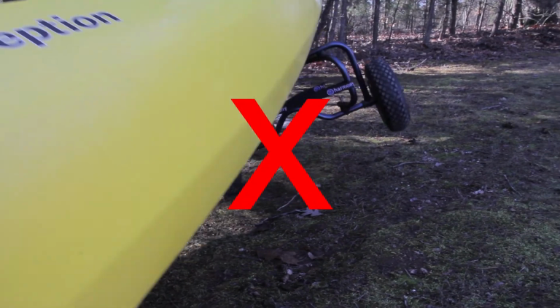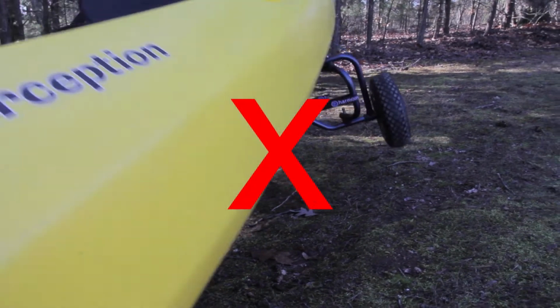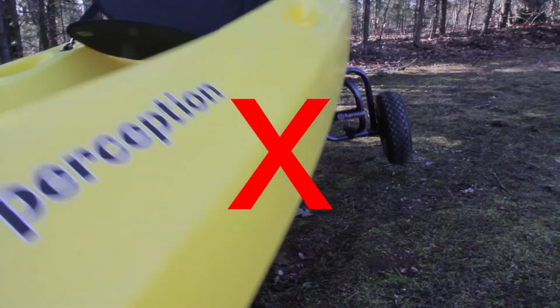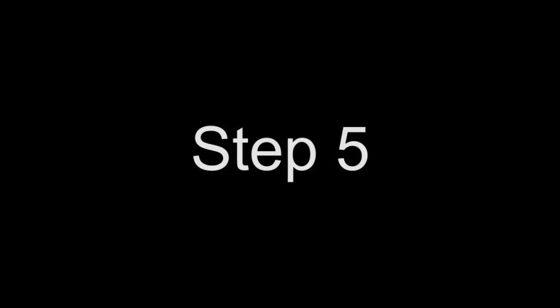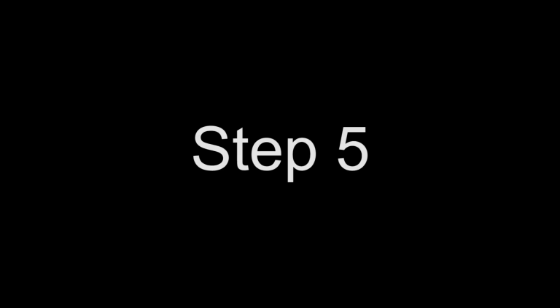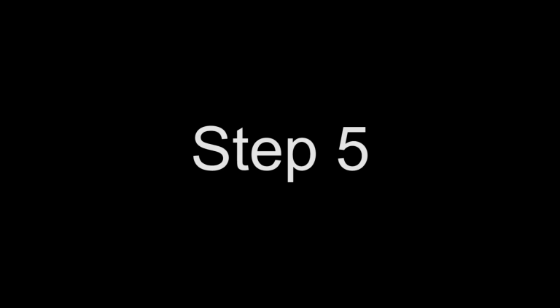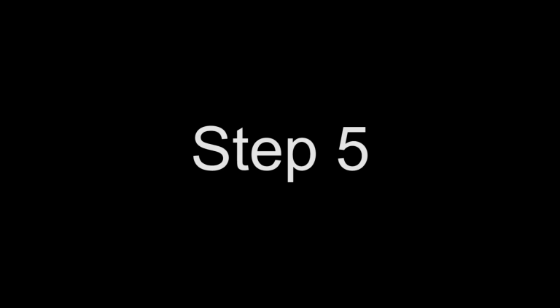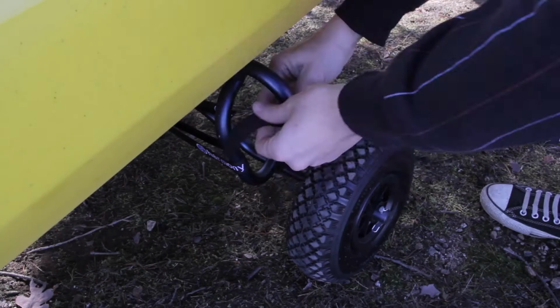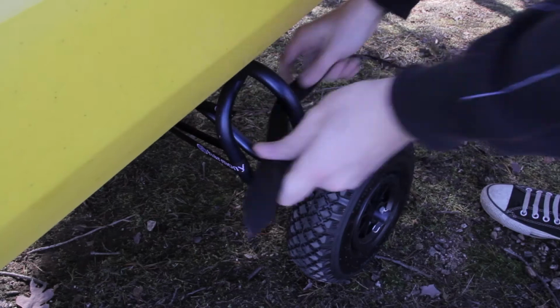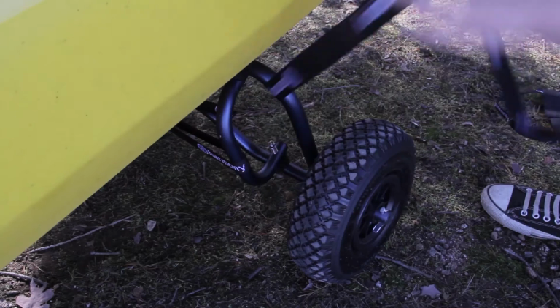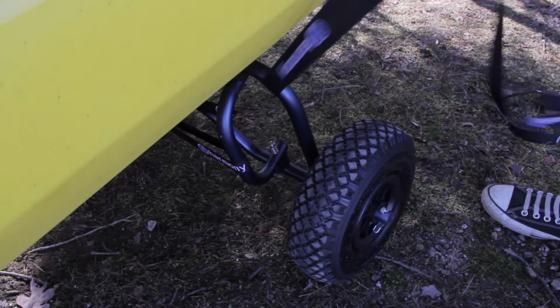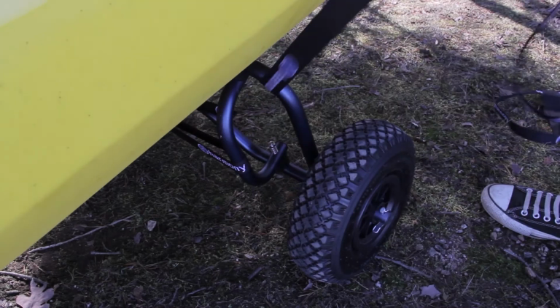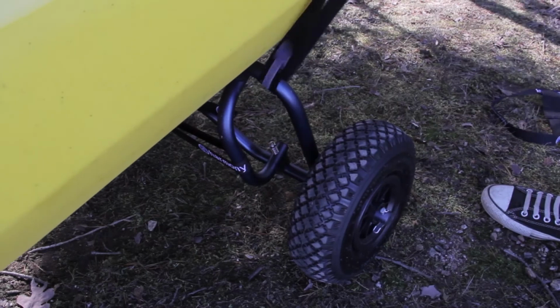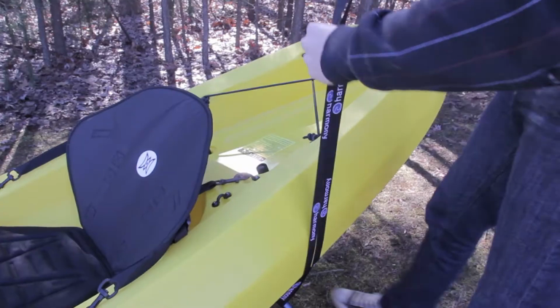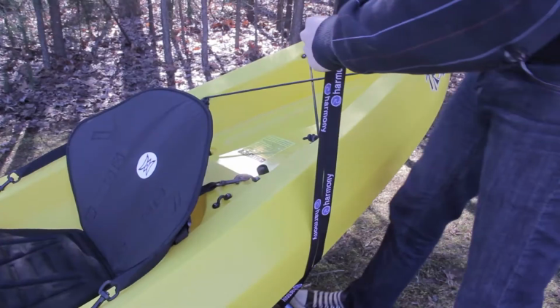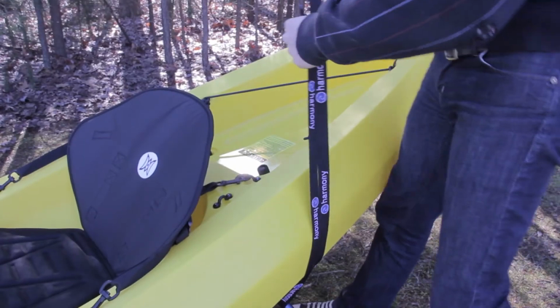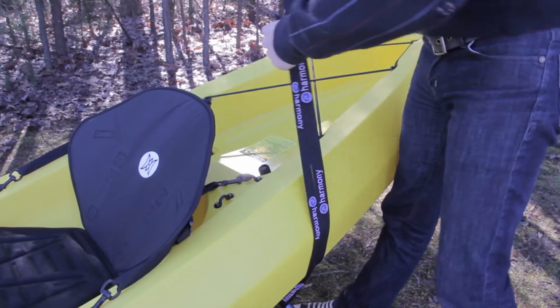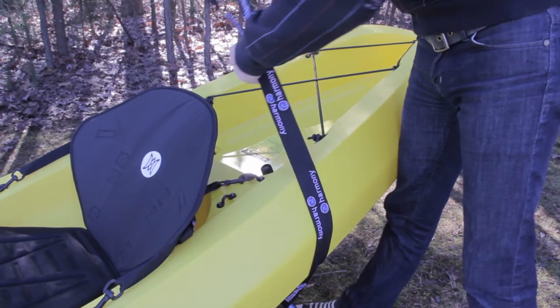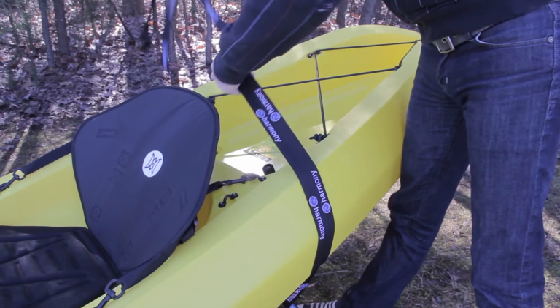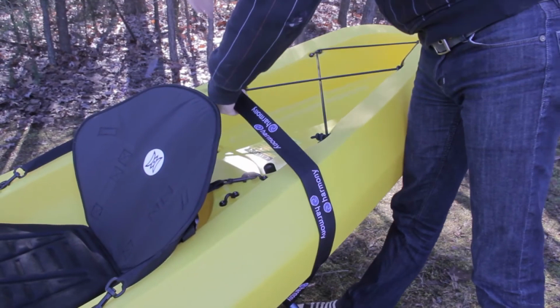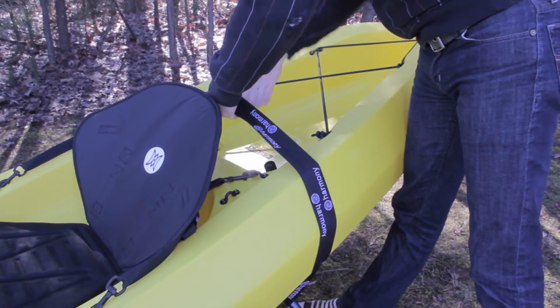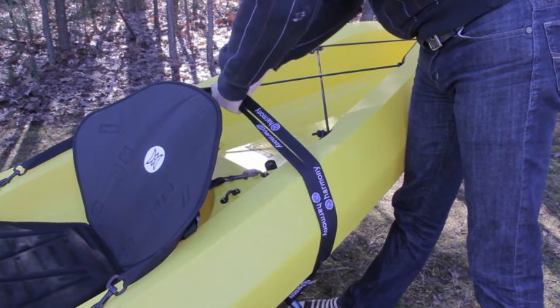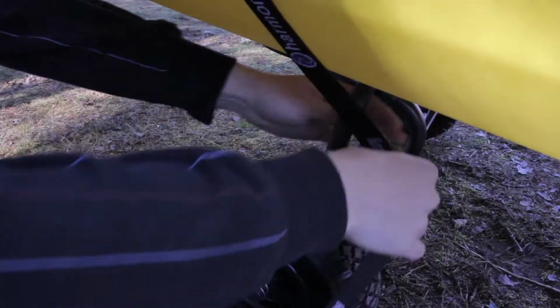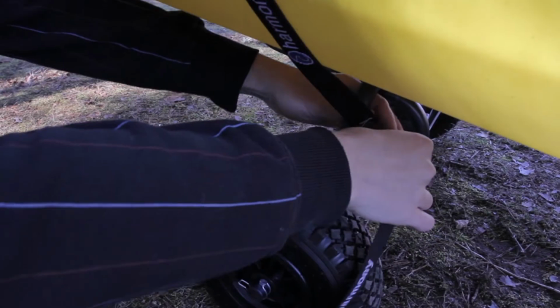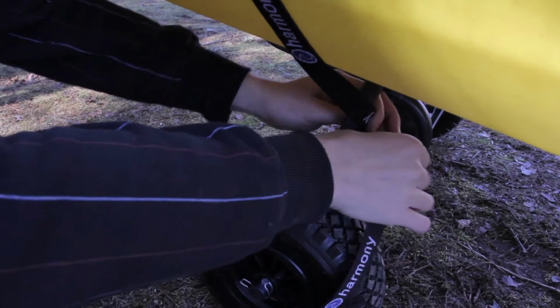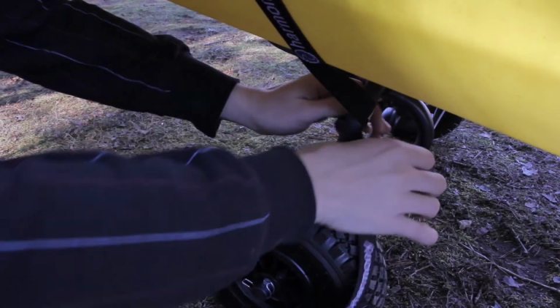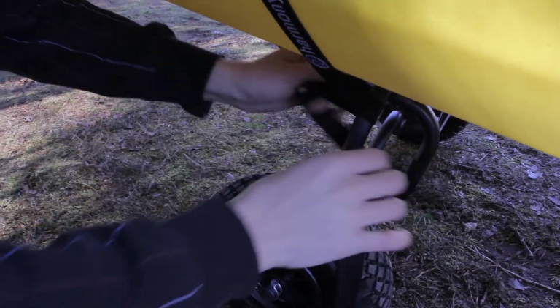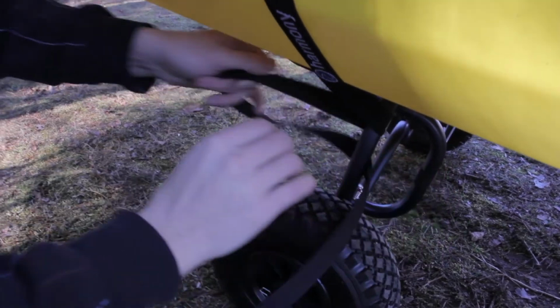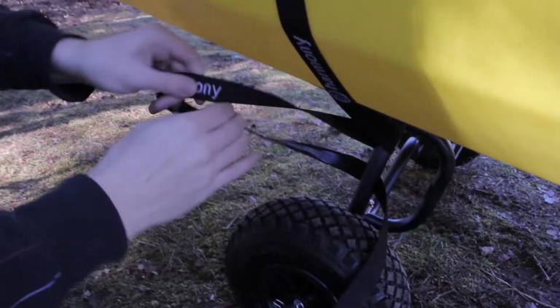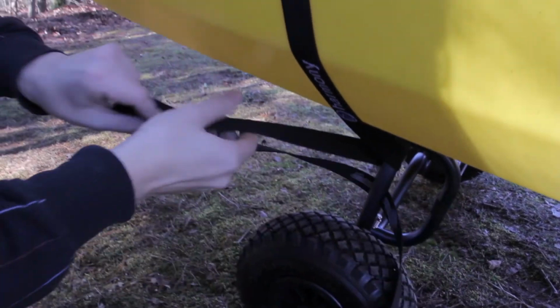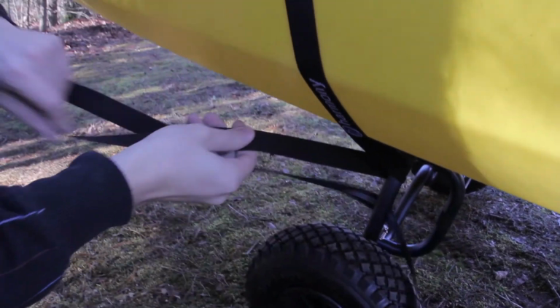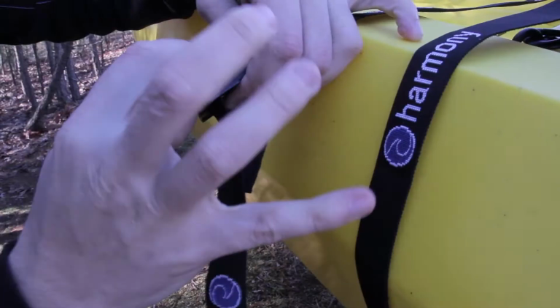Next, secure the boat and the cart together with a long strap, and you're ready to transport.